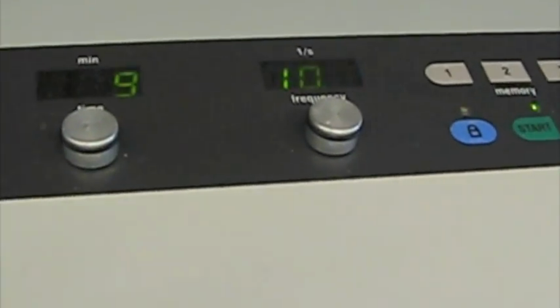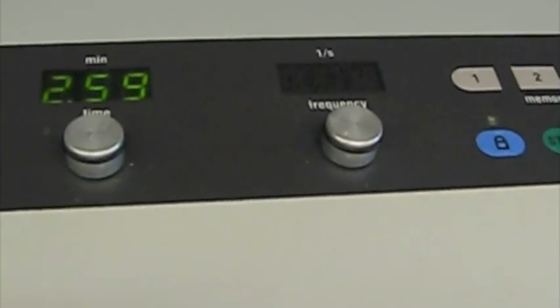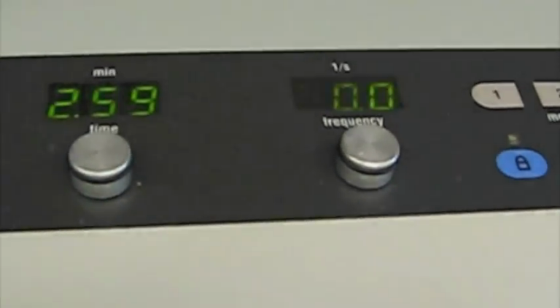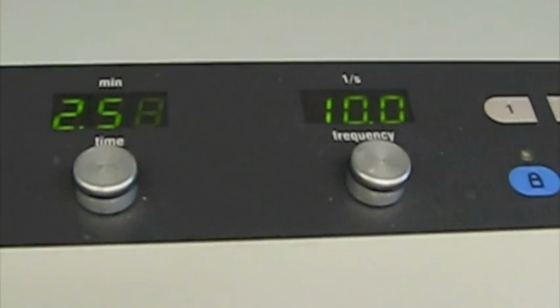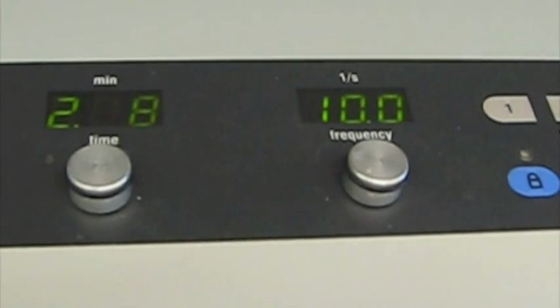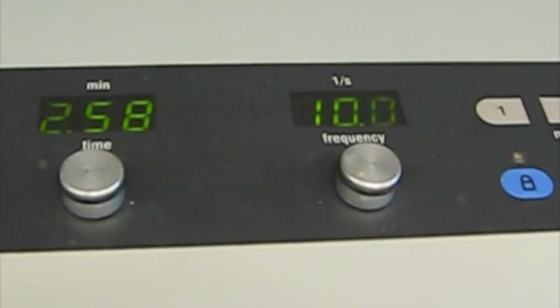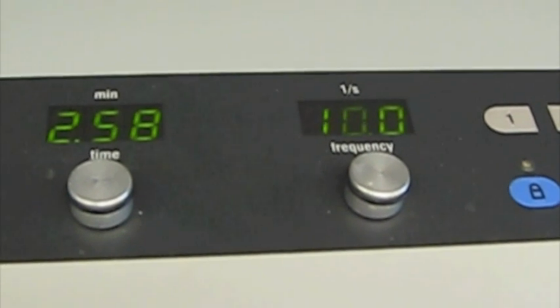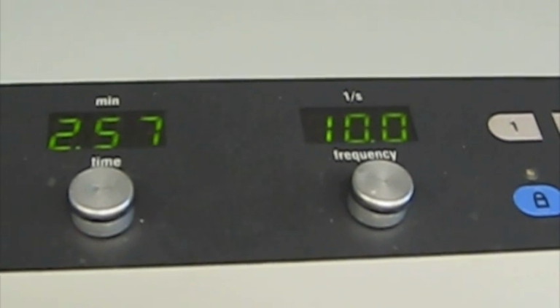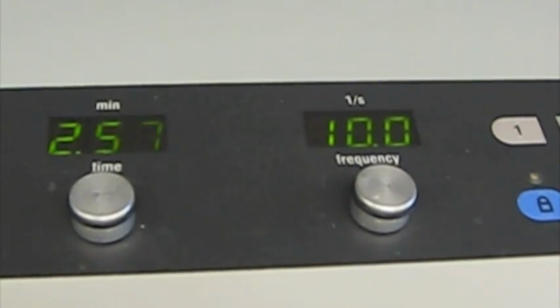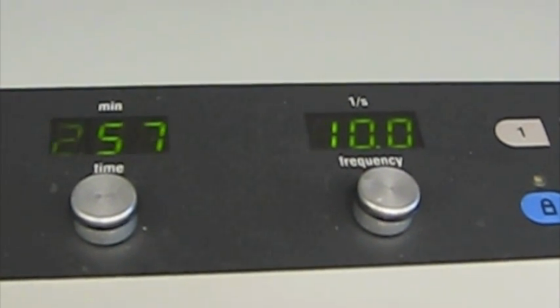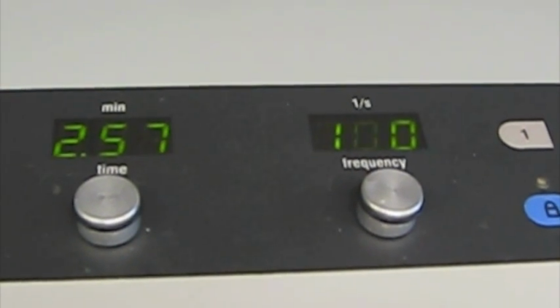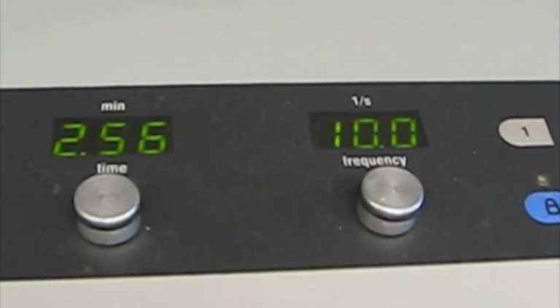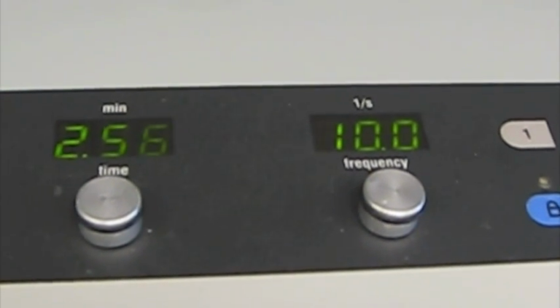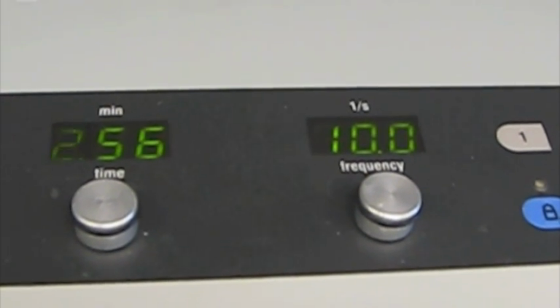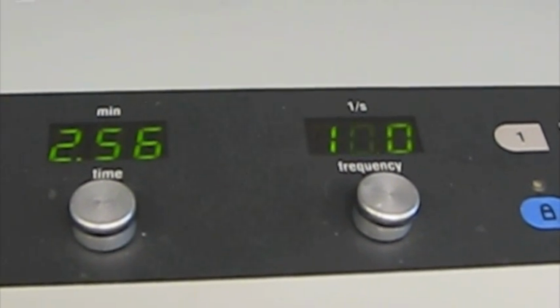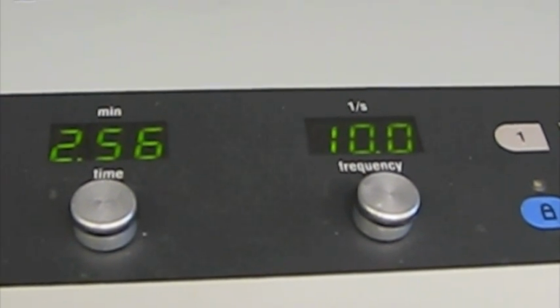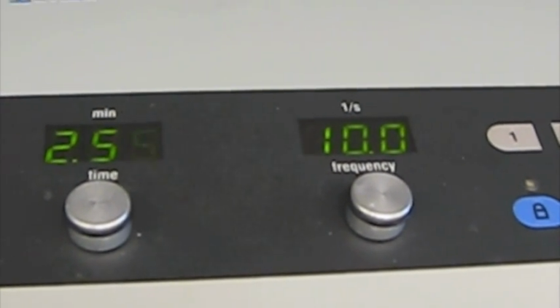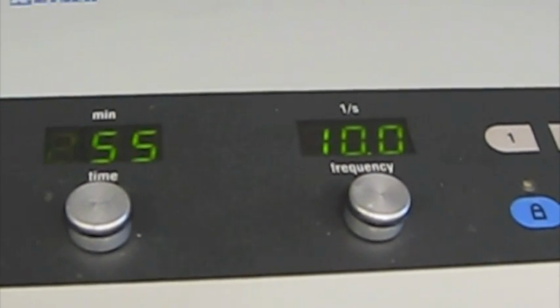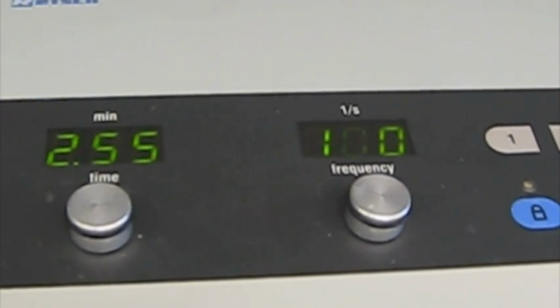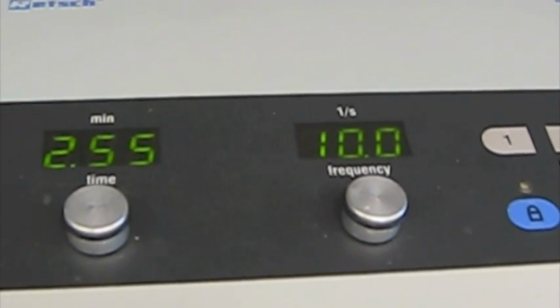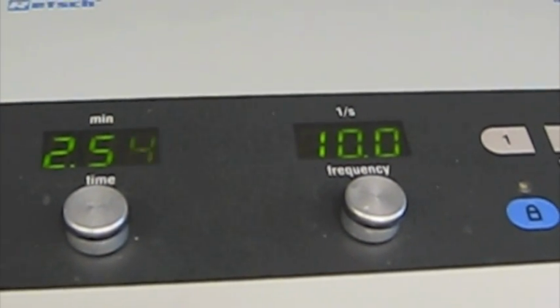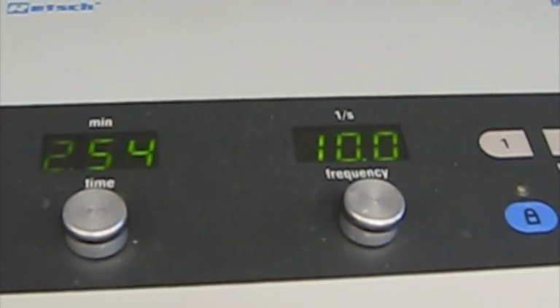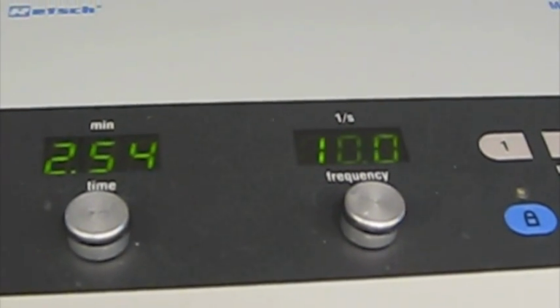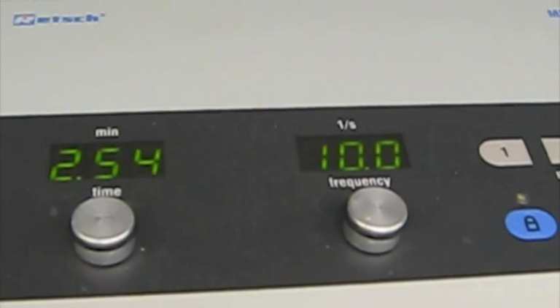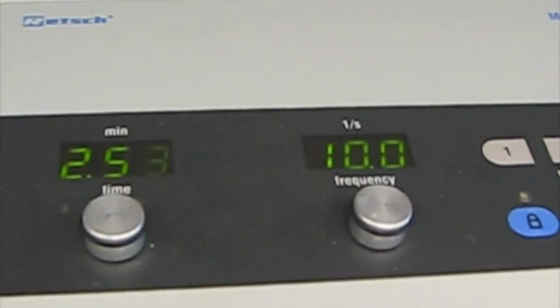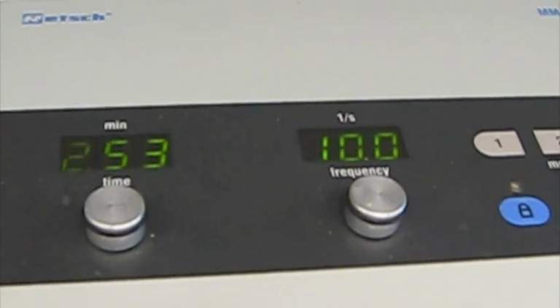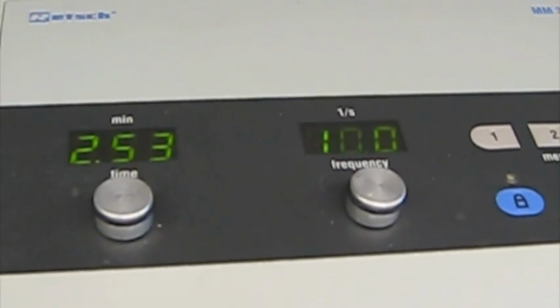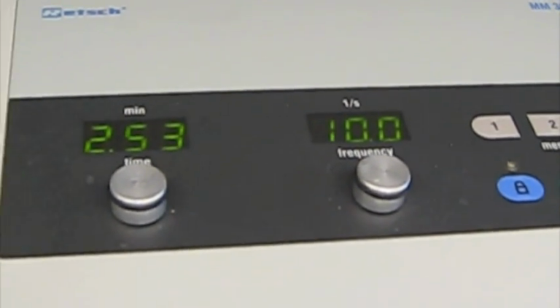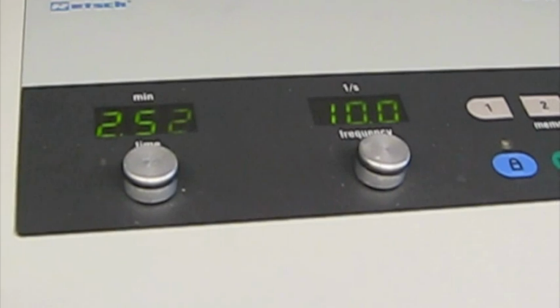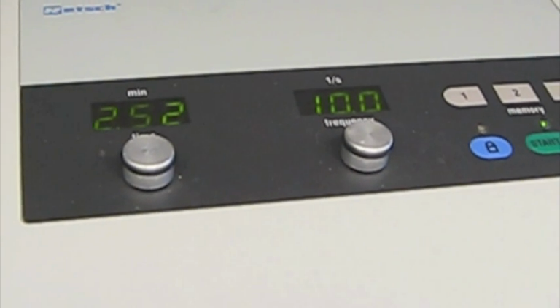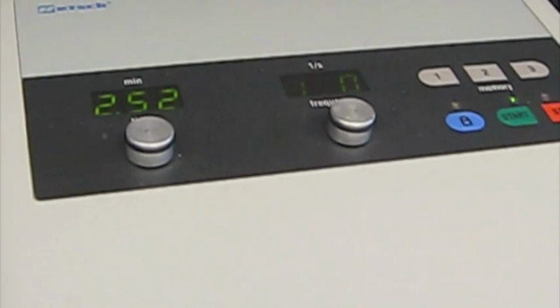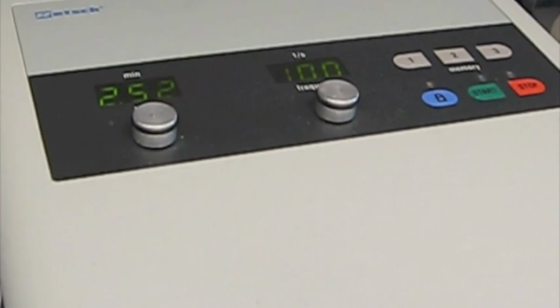Here we're doing 10 hertz for 3 minutes. We're going to do that 5 times with 2 minutes of cooling in liquid nitrogen between each run.